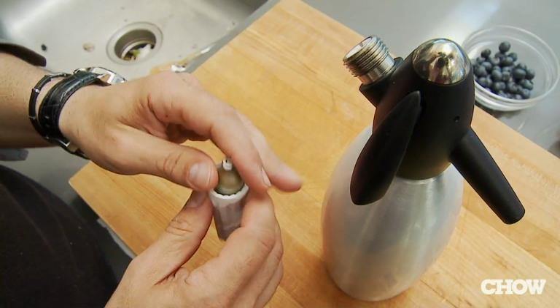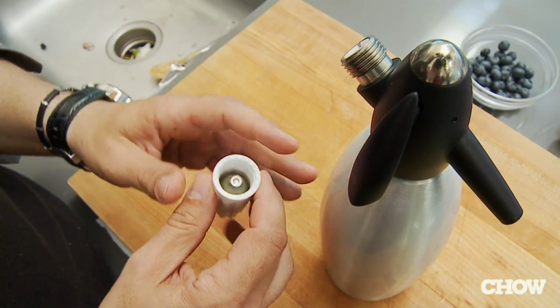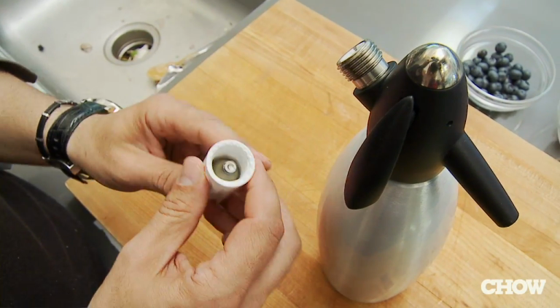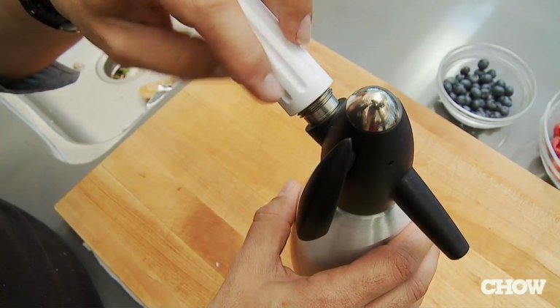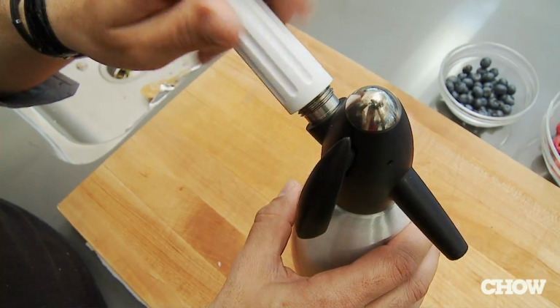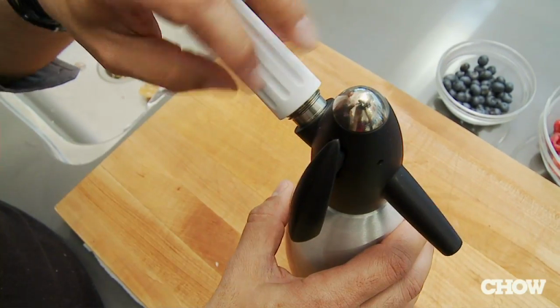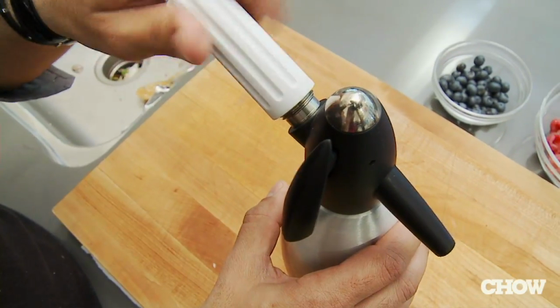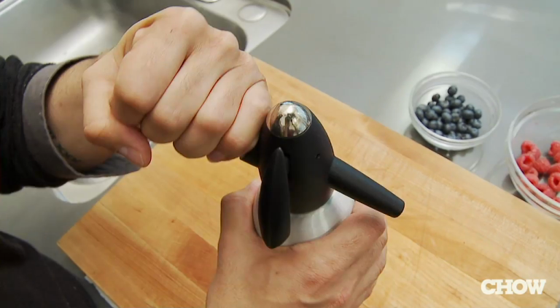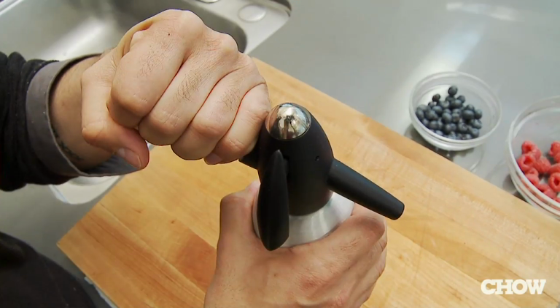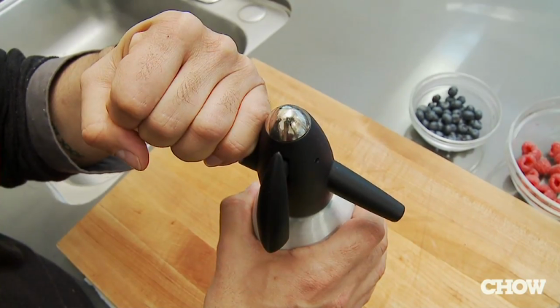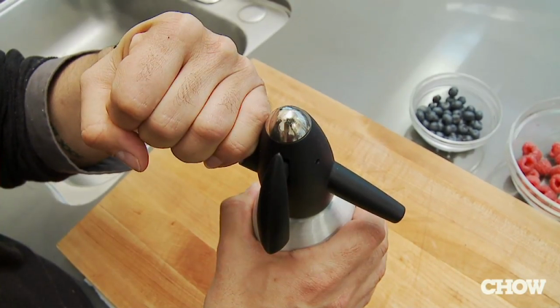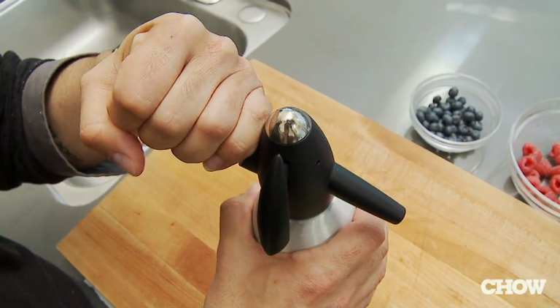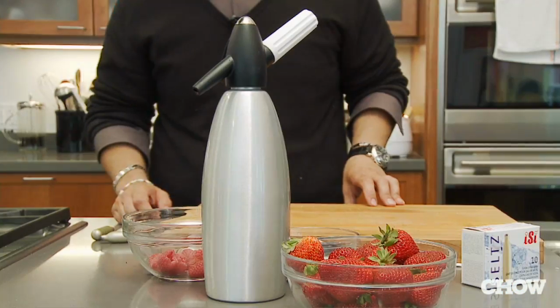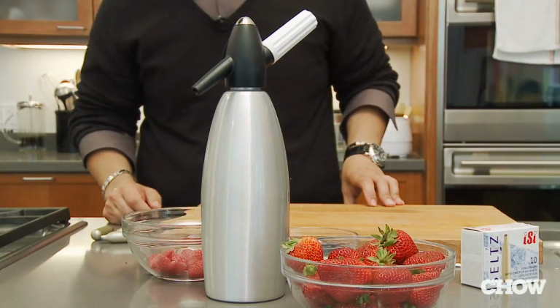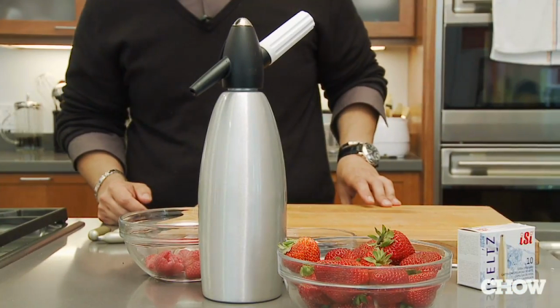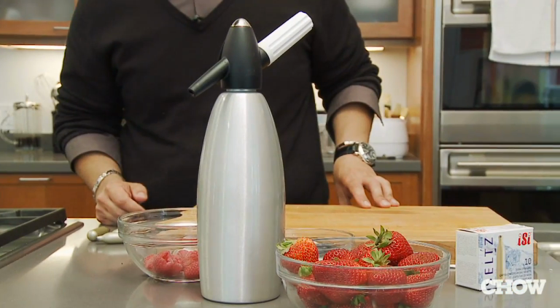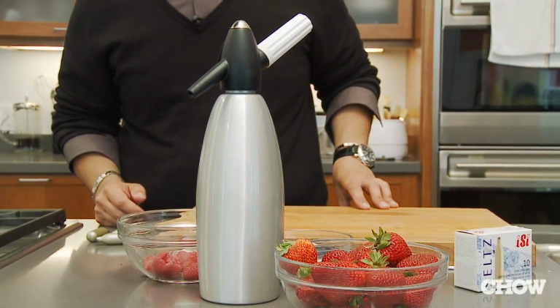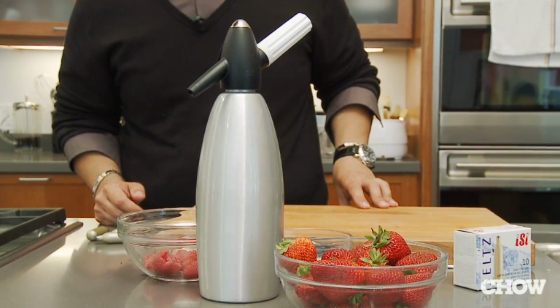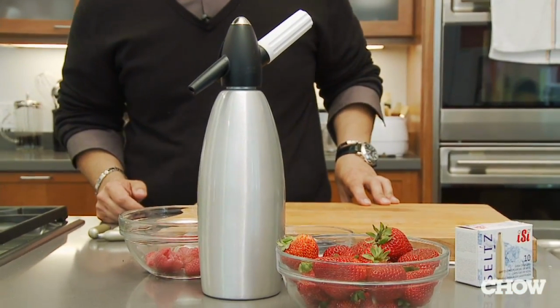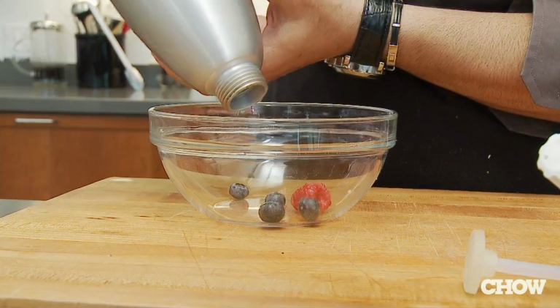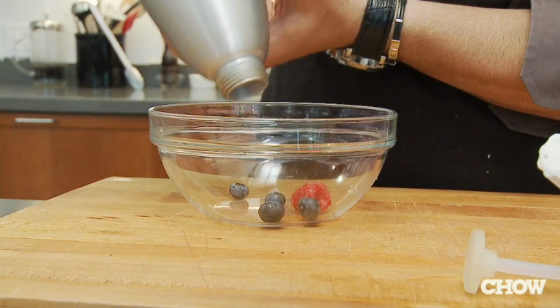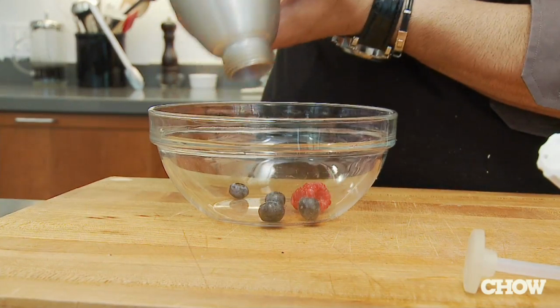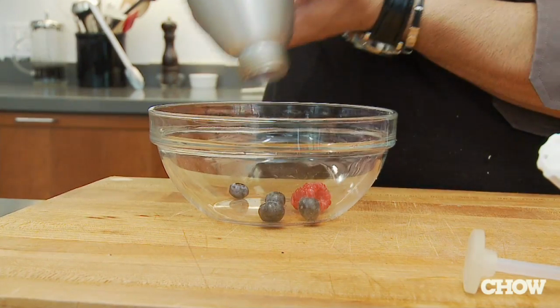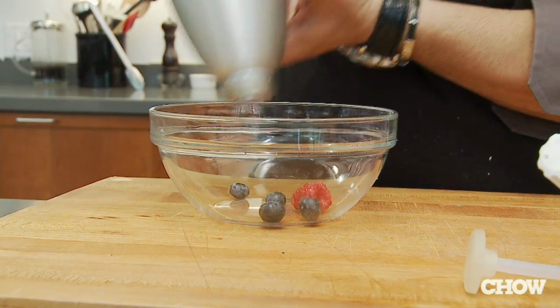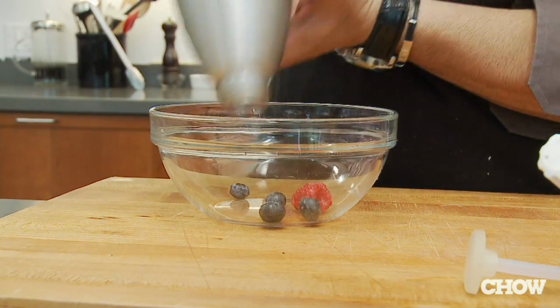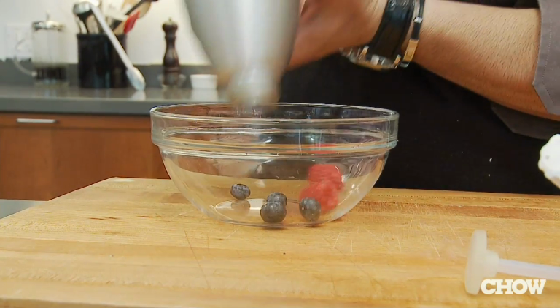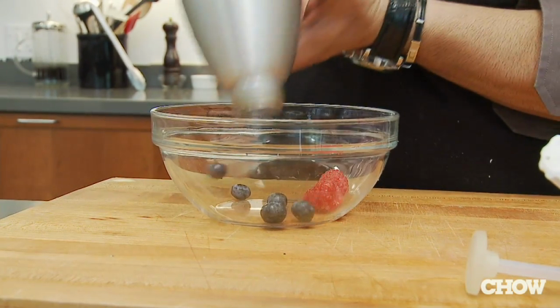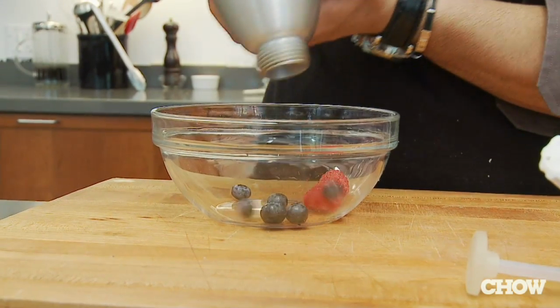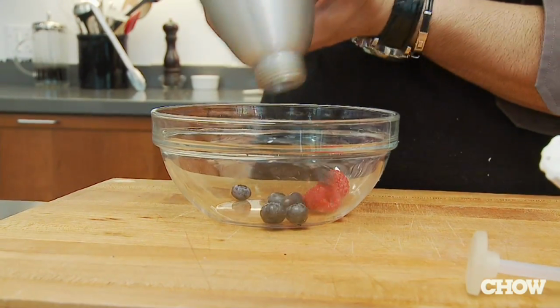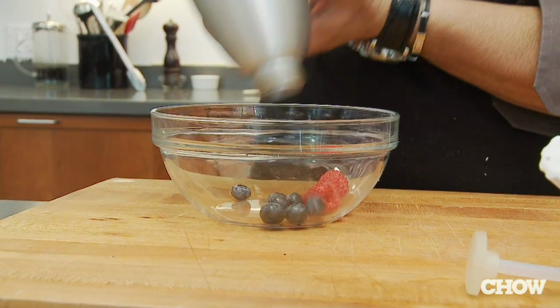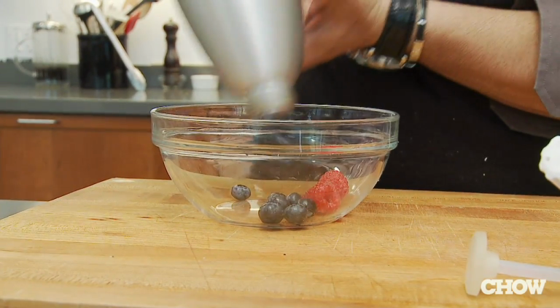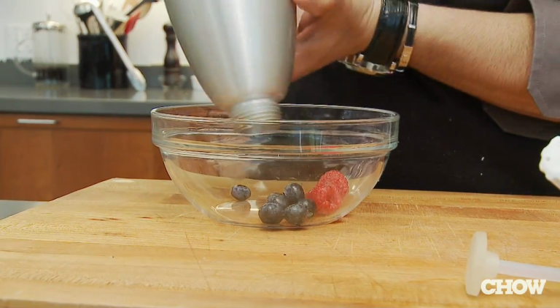Infuse the gas and allow it to sit for about 30 minutes. And there you go — your carbonated fruit is ready.